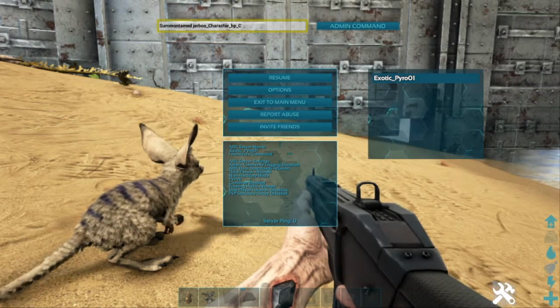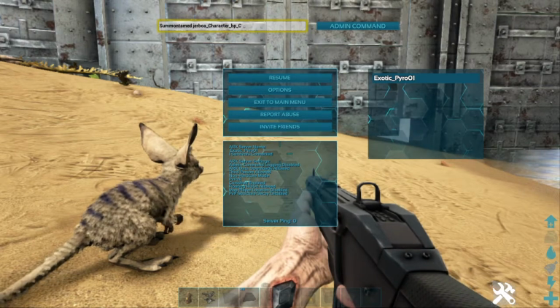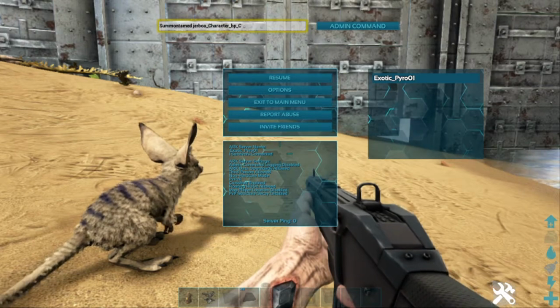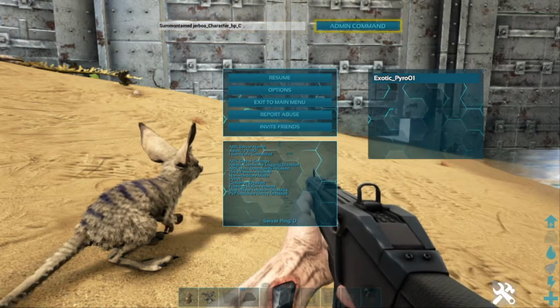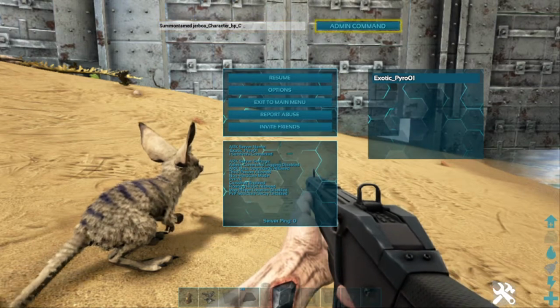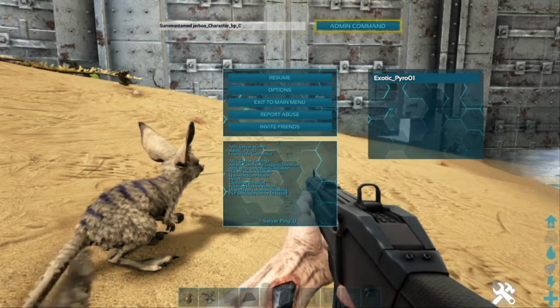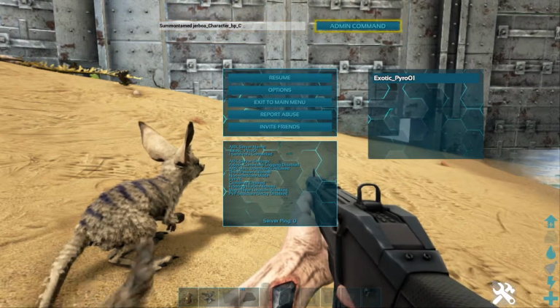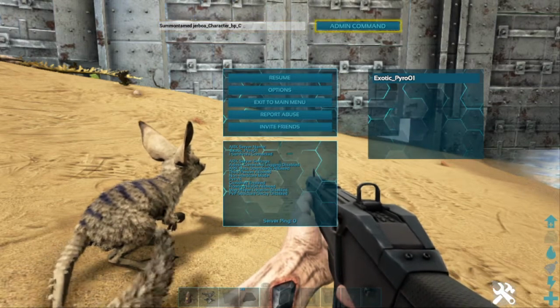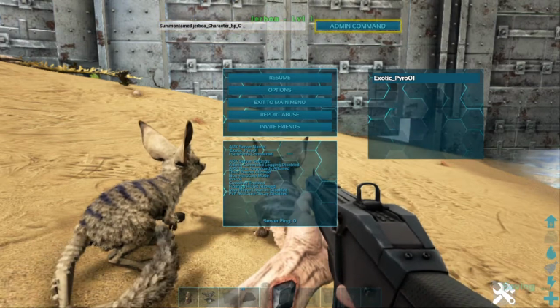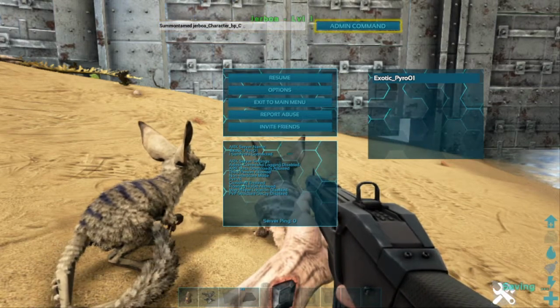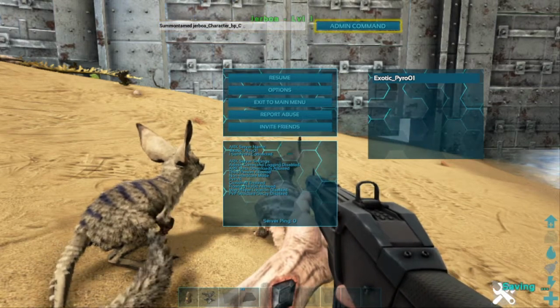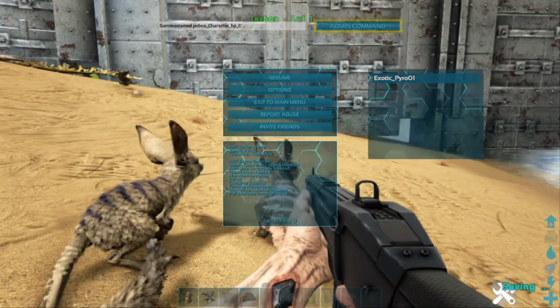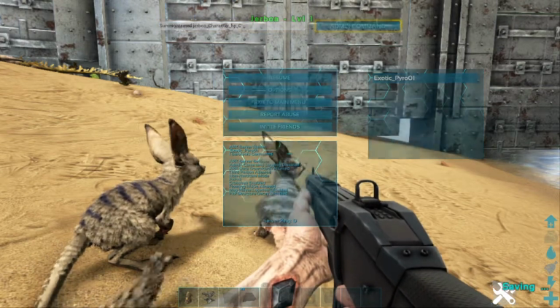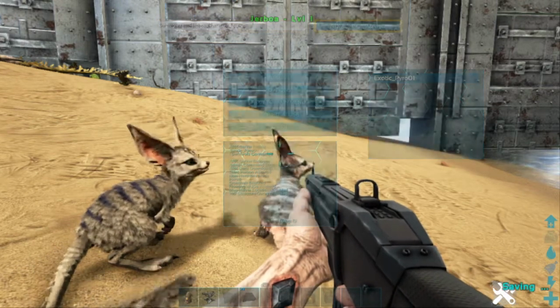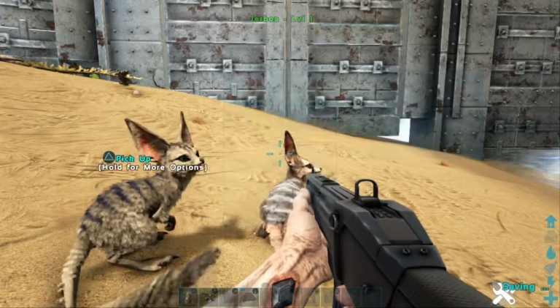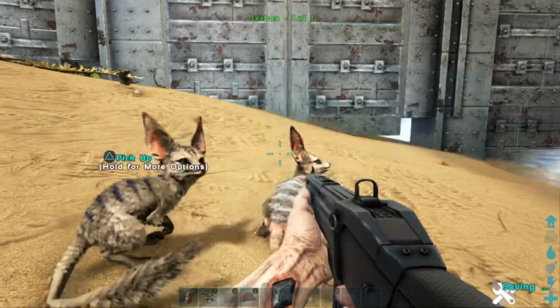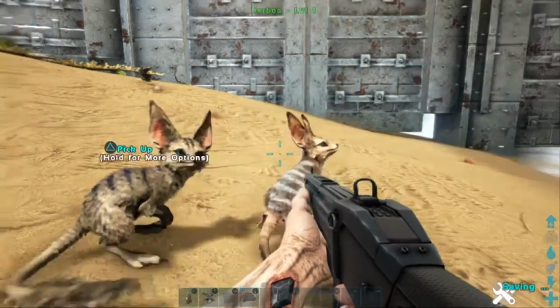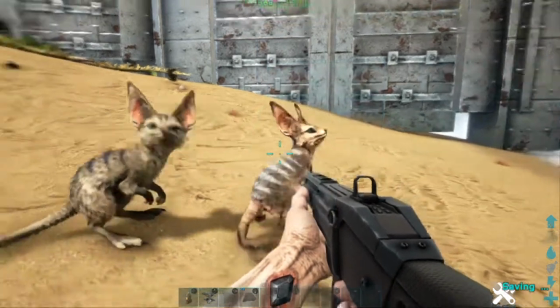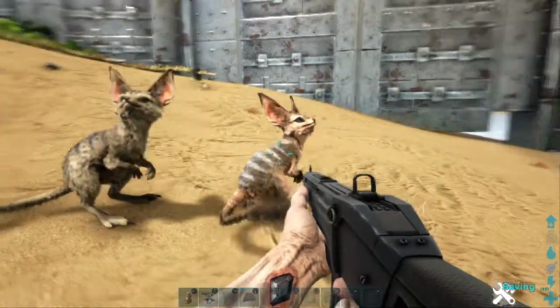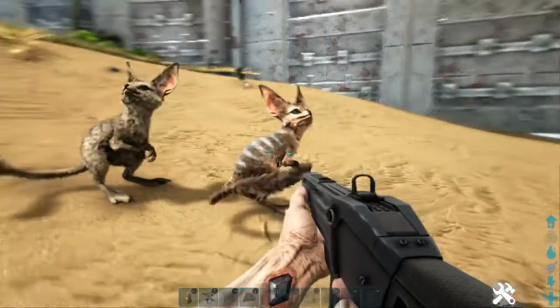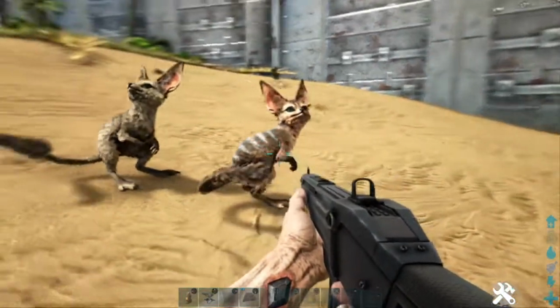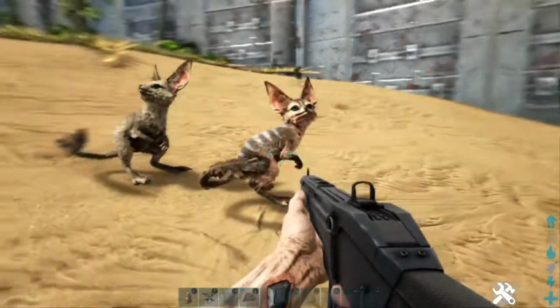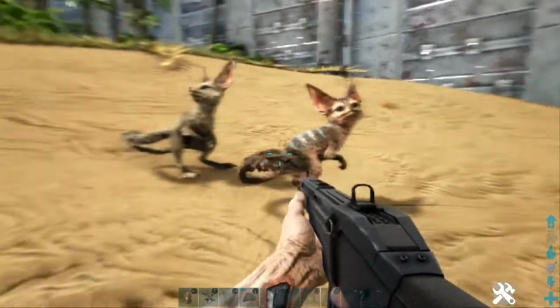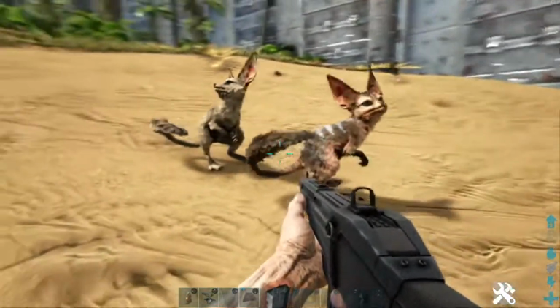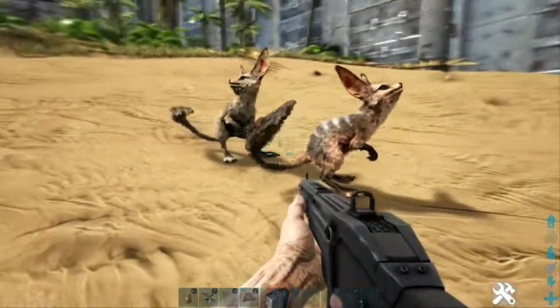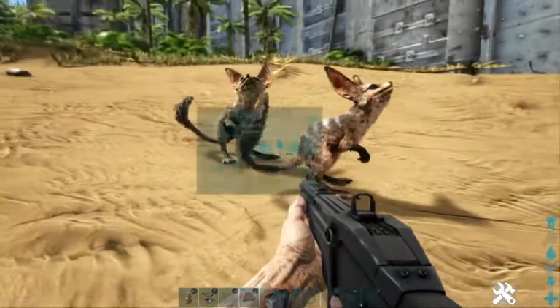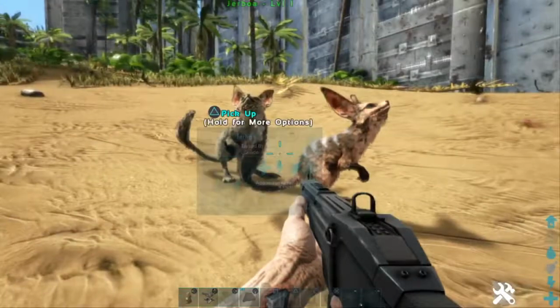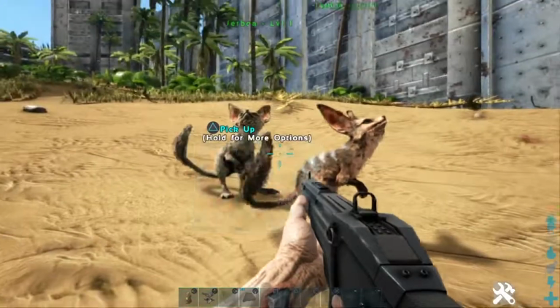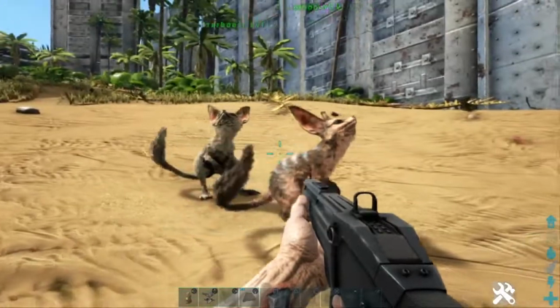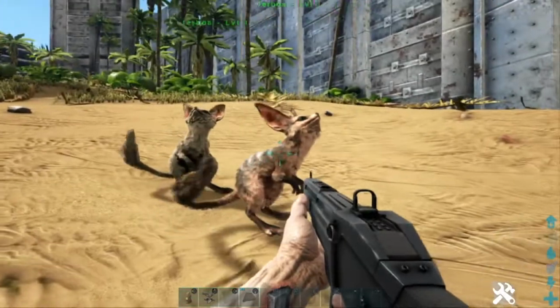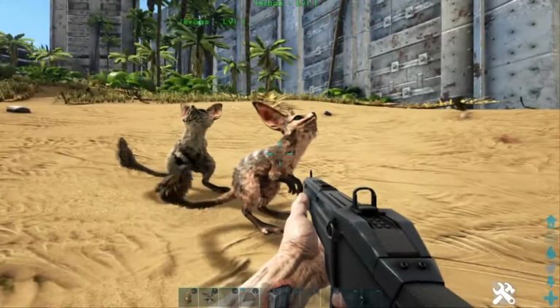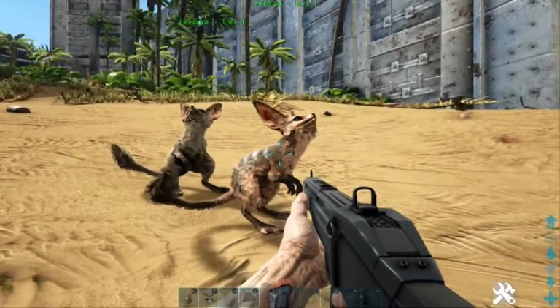And then — boom! That's how you spawn in a Jerboa. Easy, easy, easy.